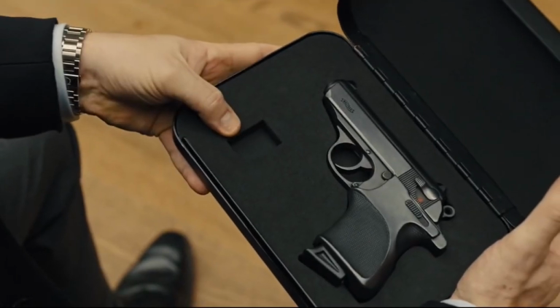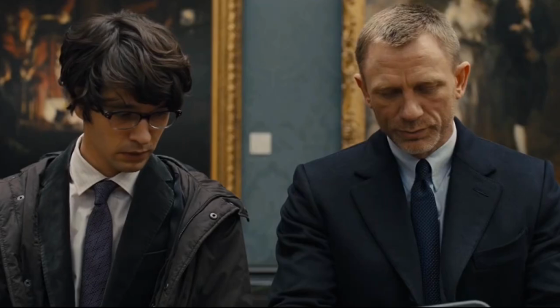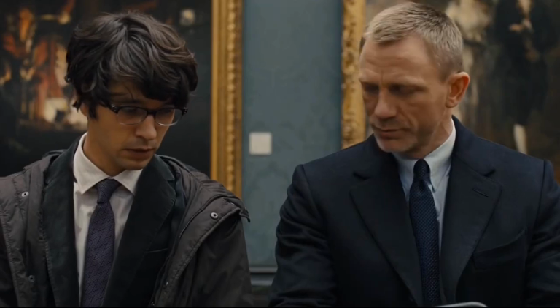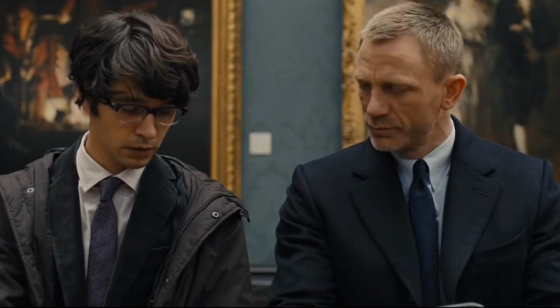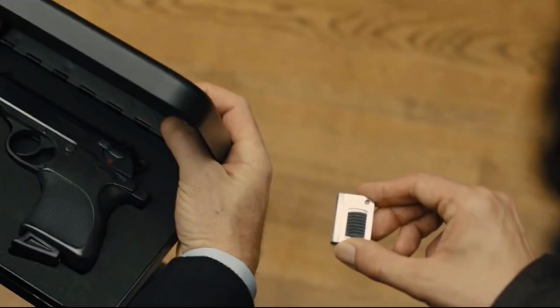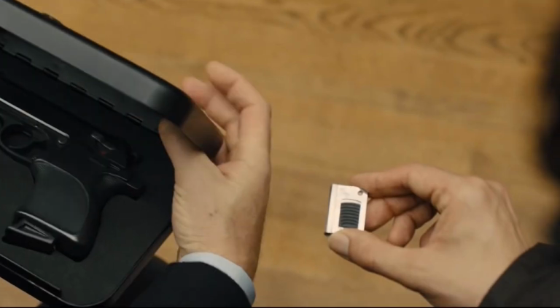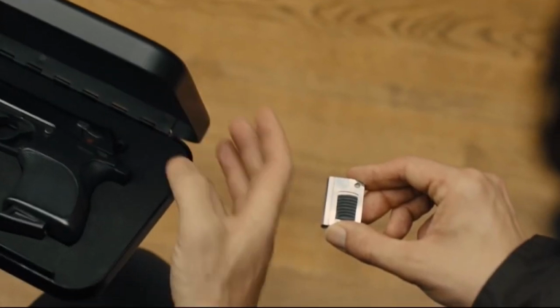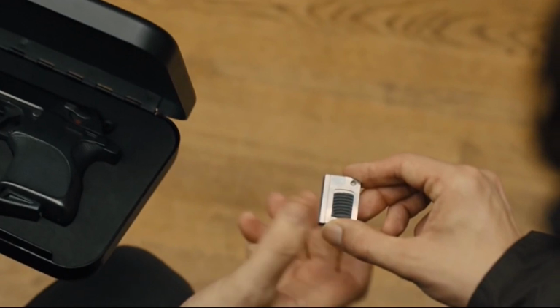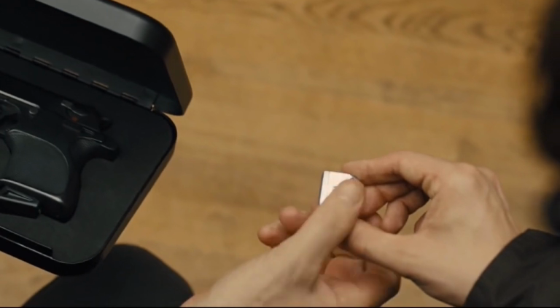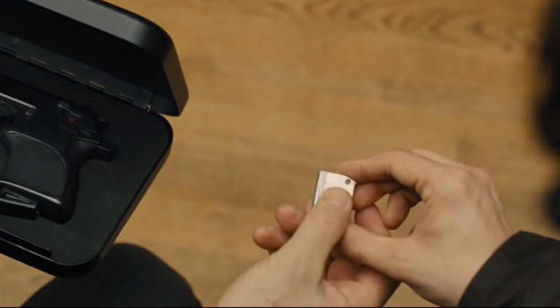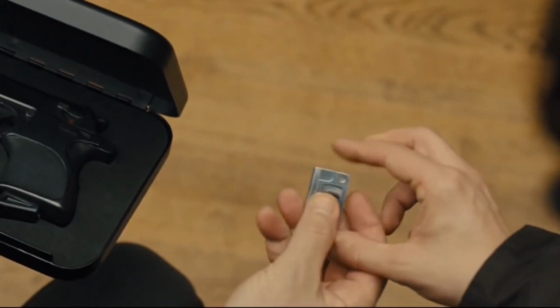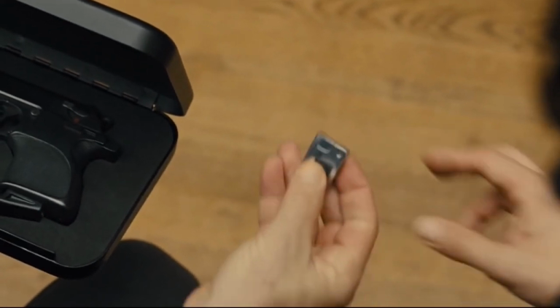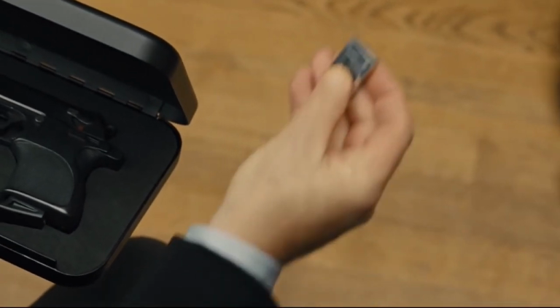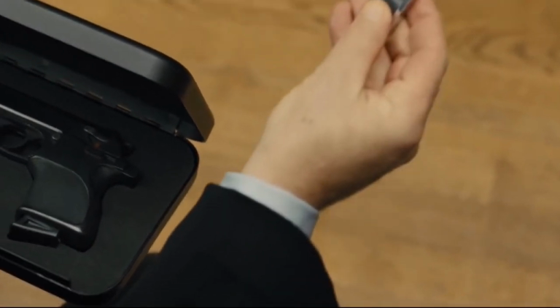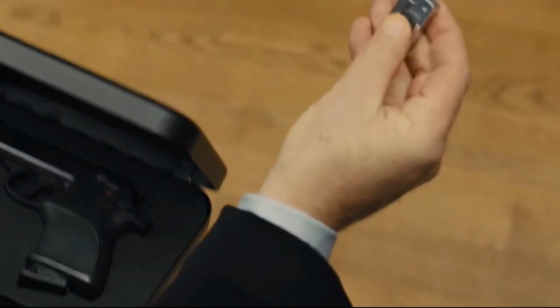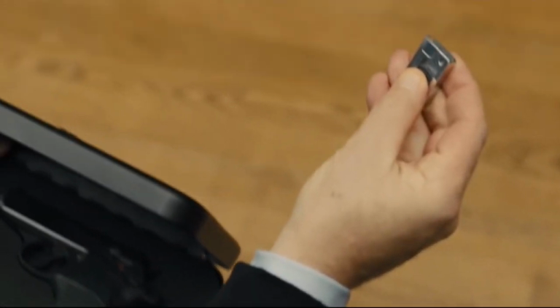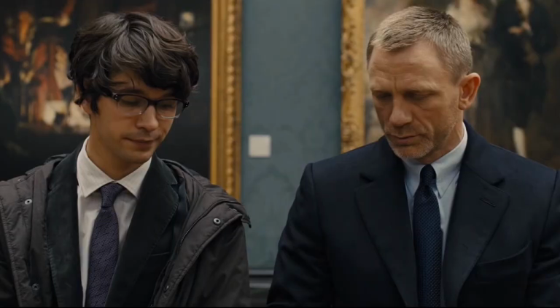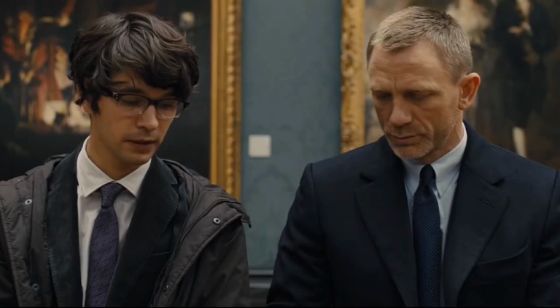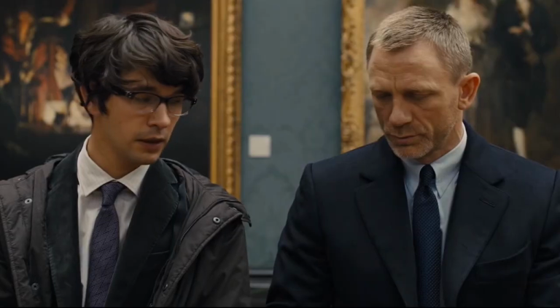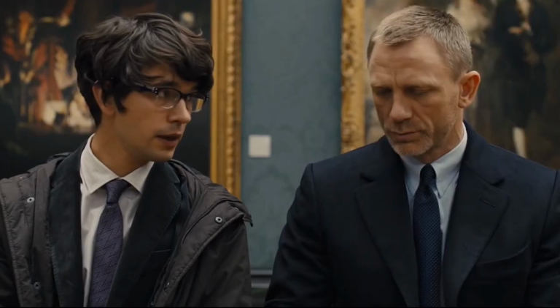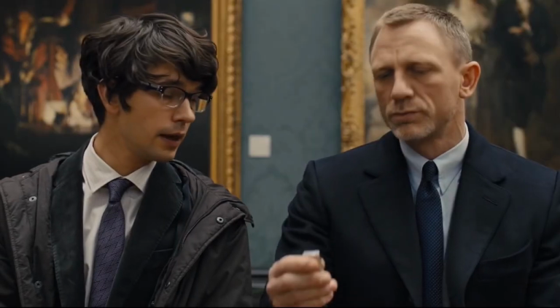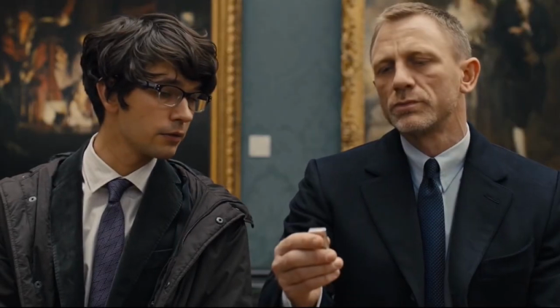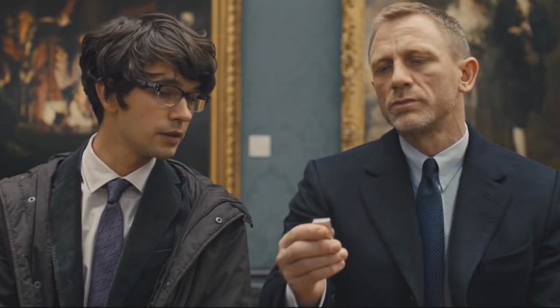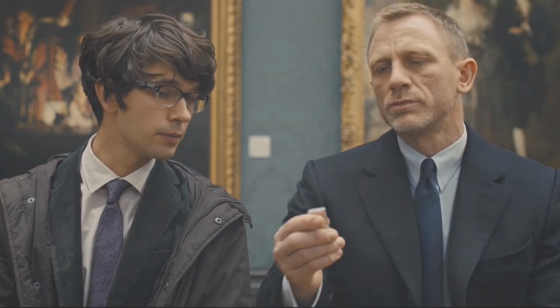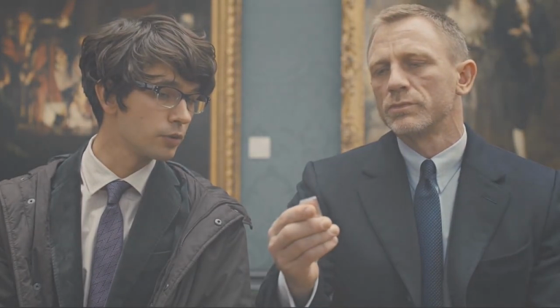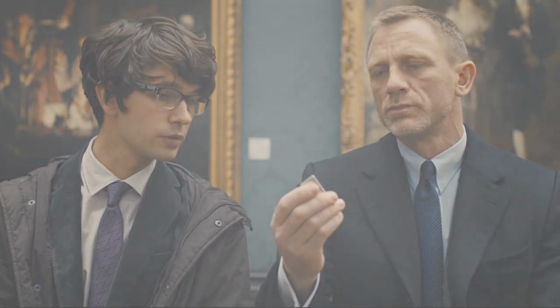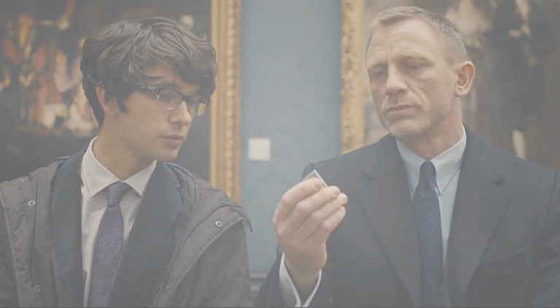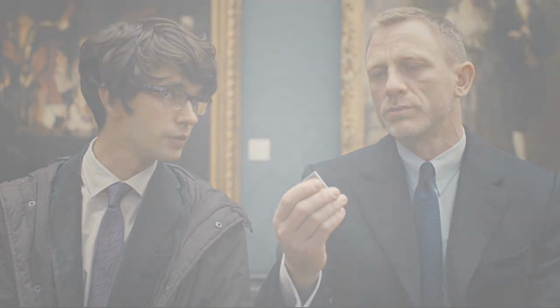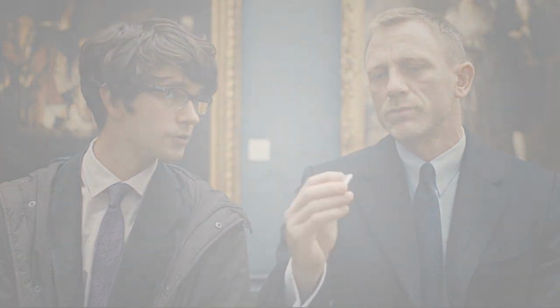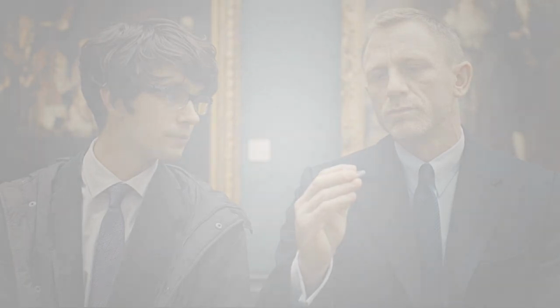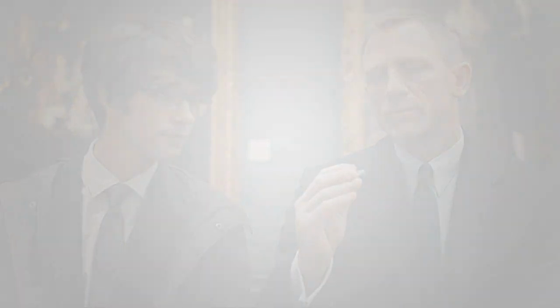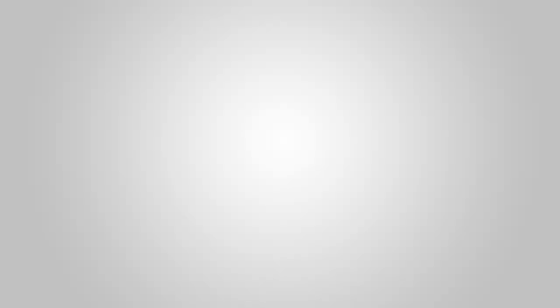Anyways, here's what I consider to be the dumbest Bond gadgets. But so much of these movies don't make sense anyways, what does it matter? Bond.